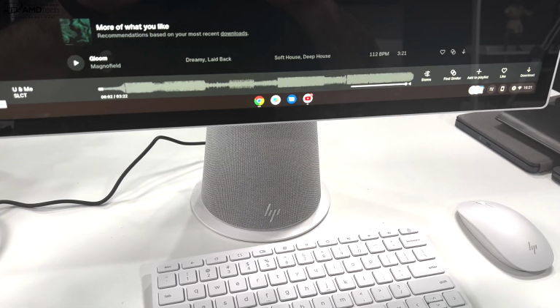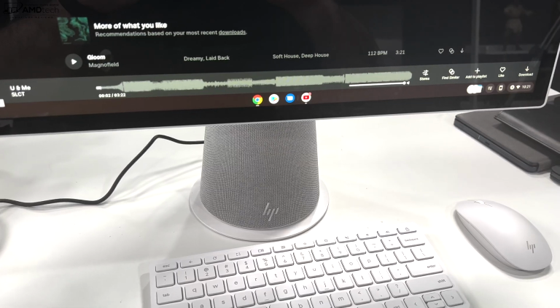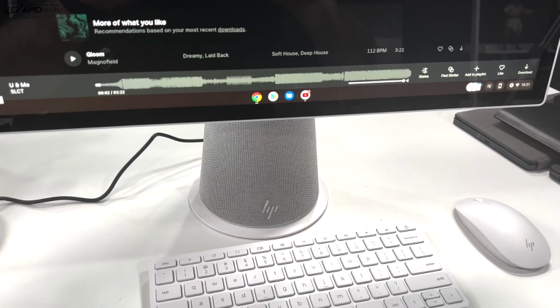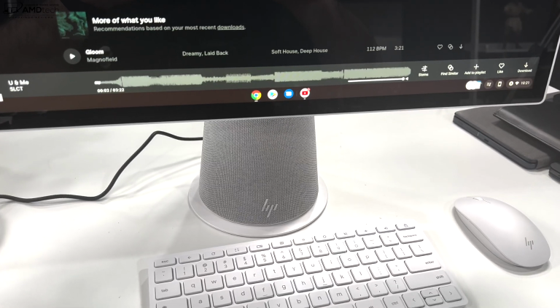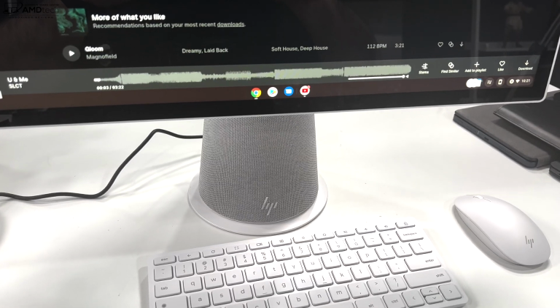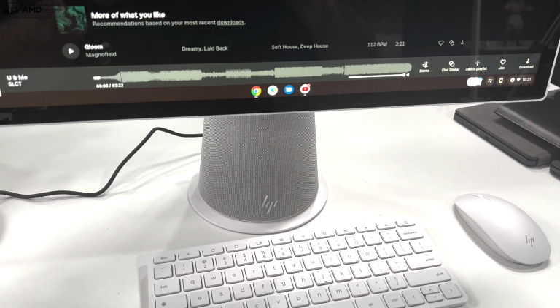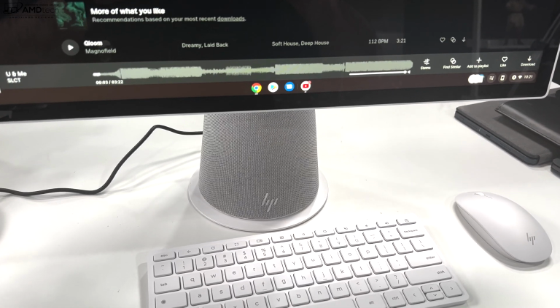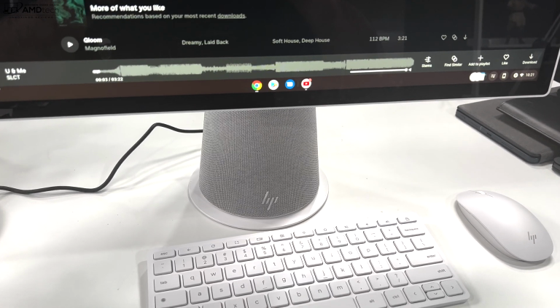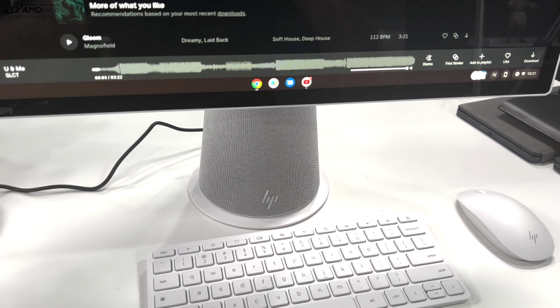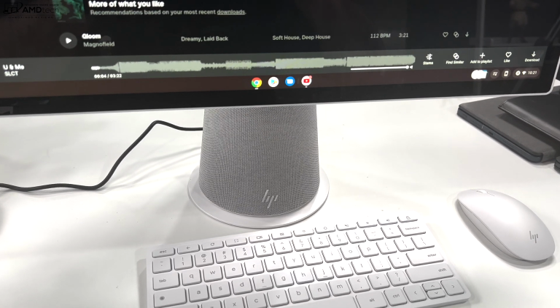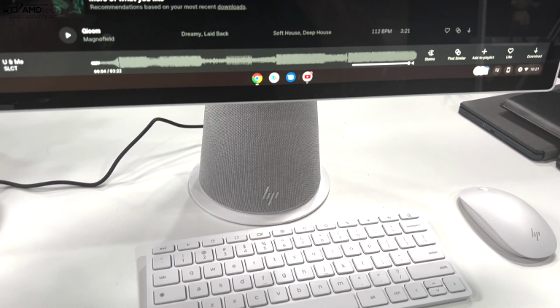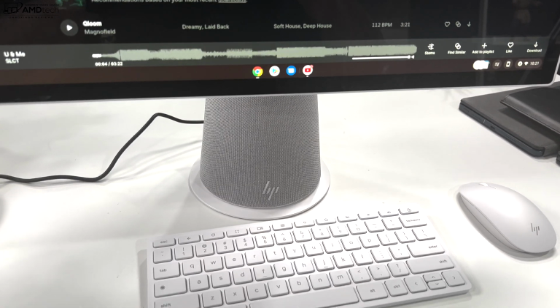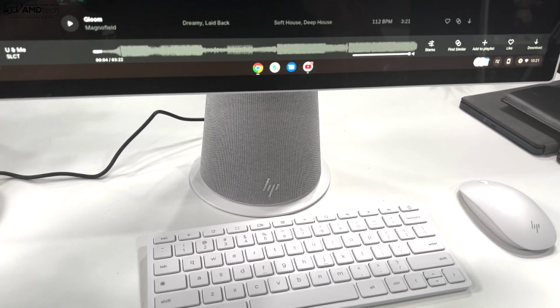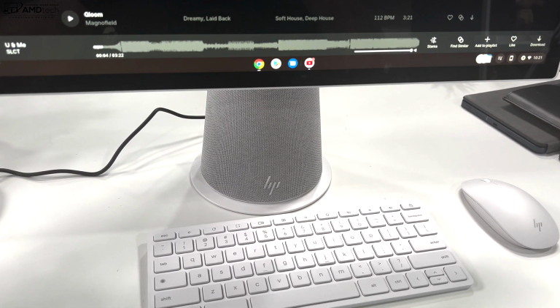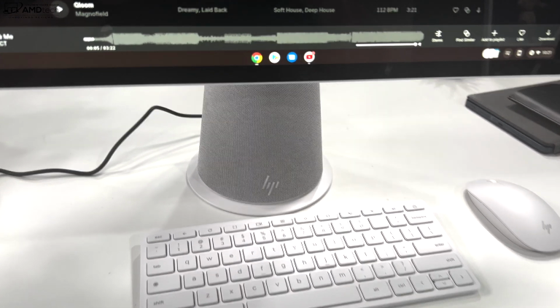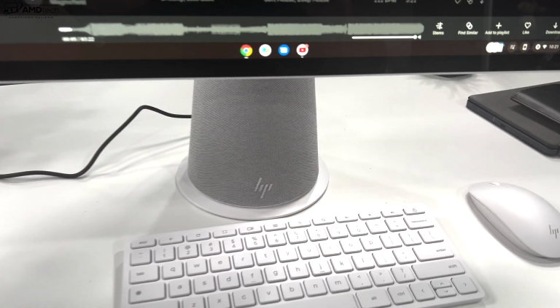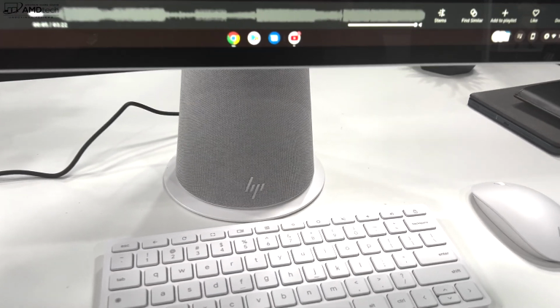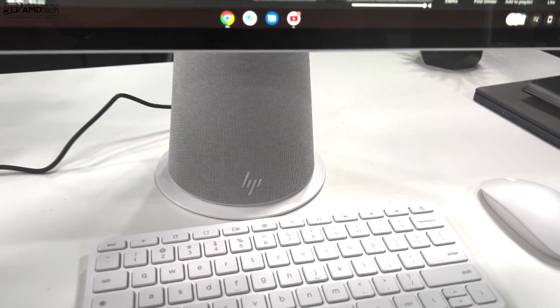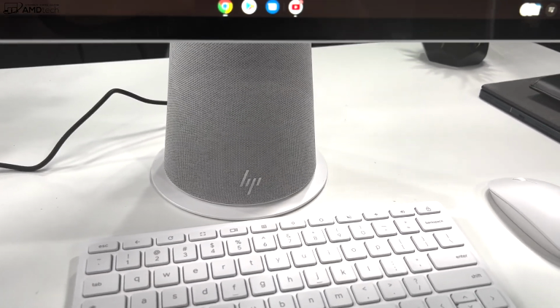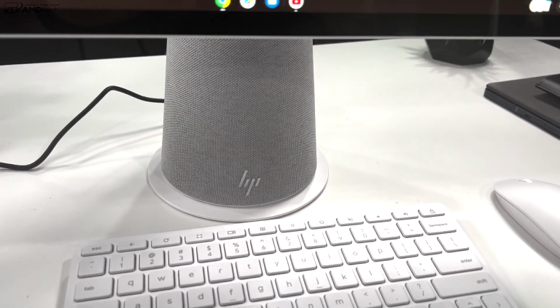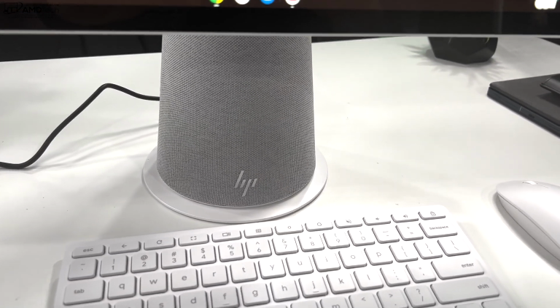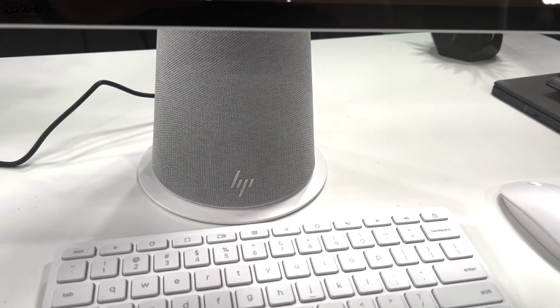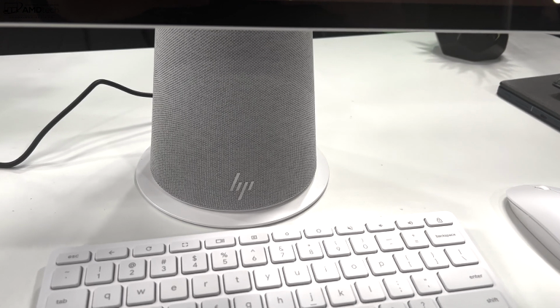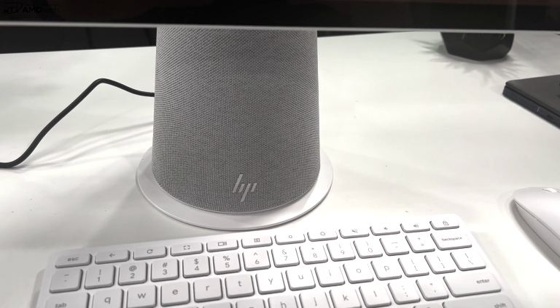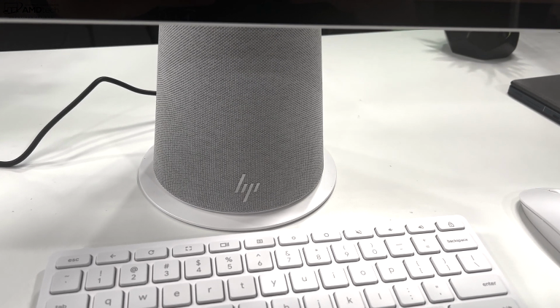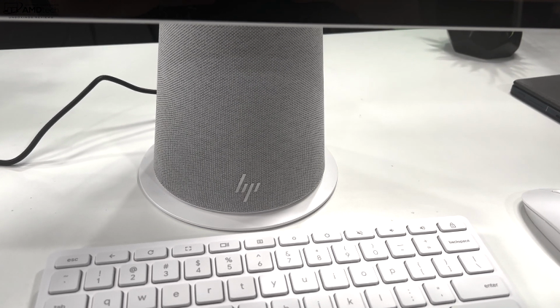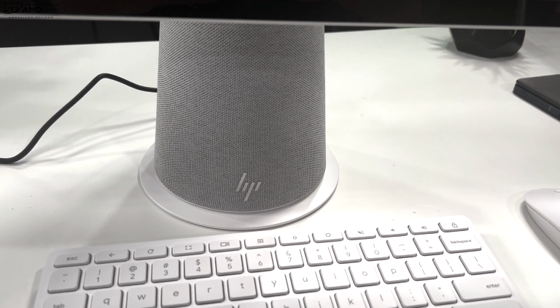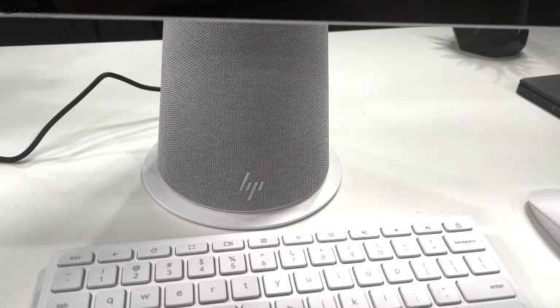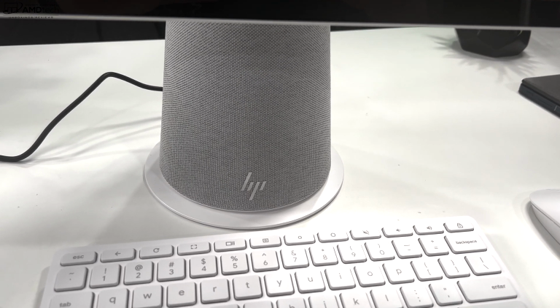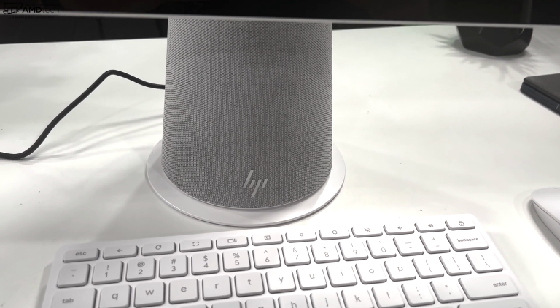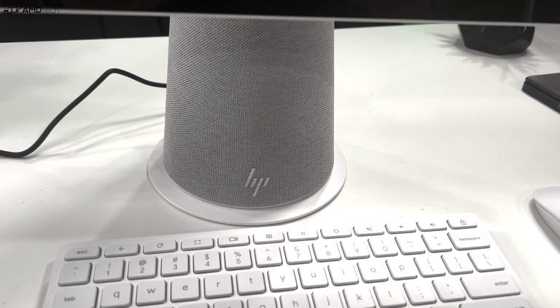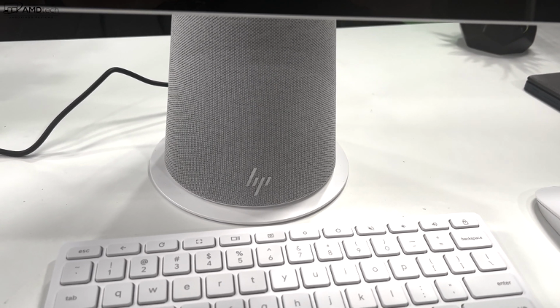I've been pleasantly surprised at how good the speakers are on this all-in-one. Let's give it a listen — it's actually really good.